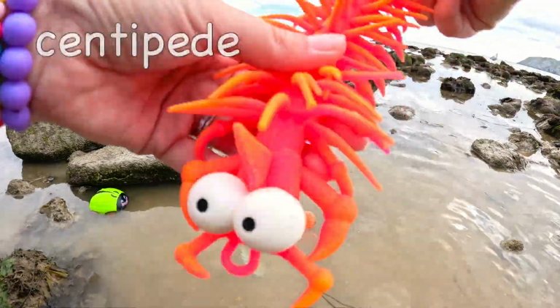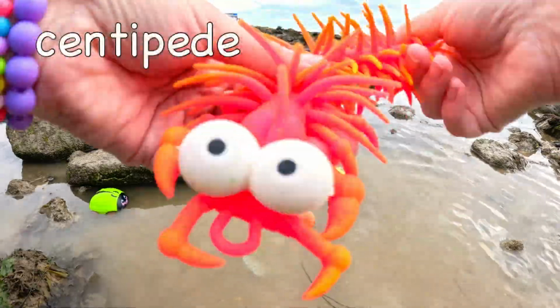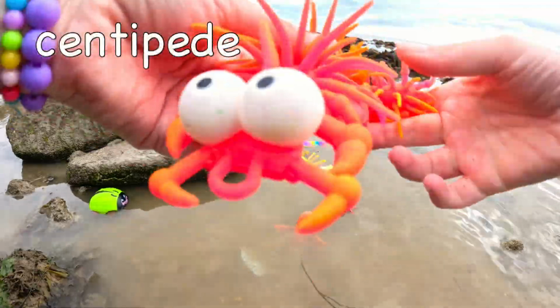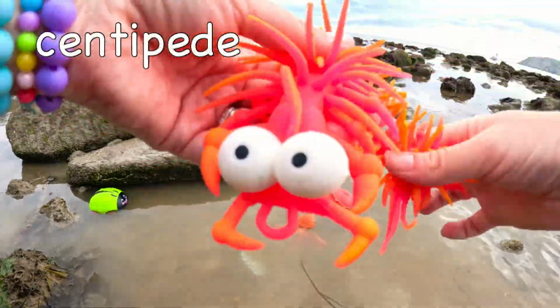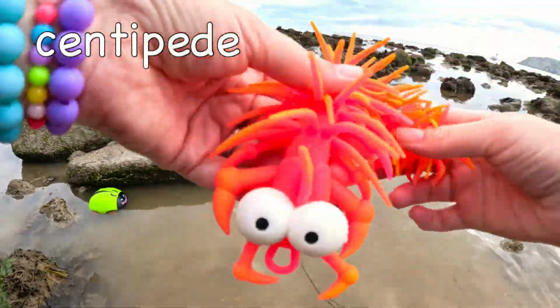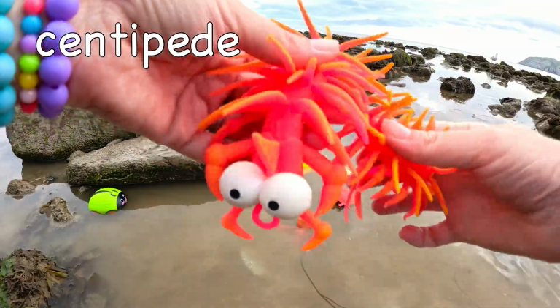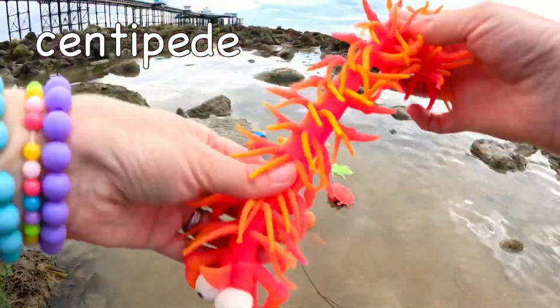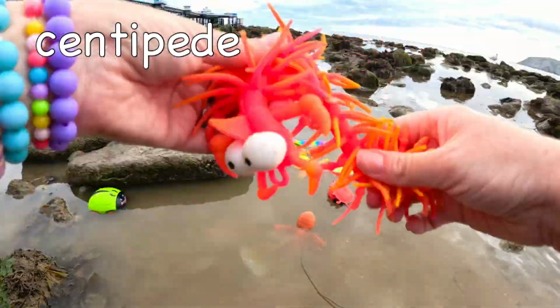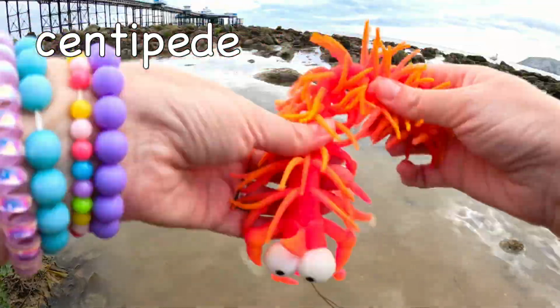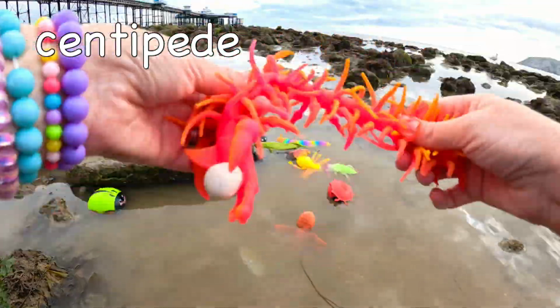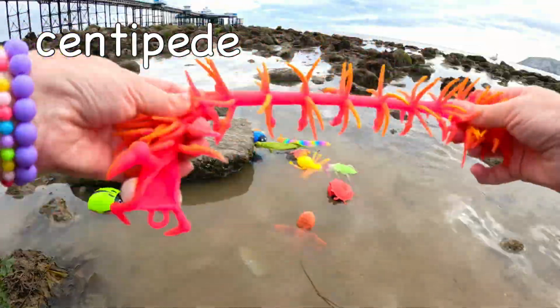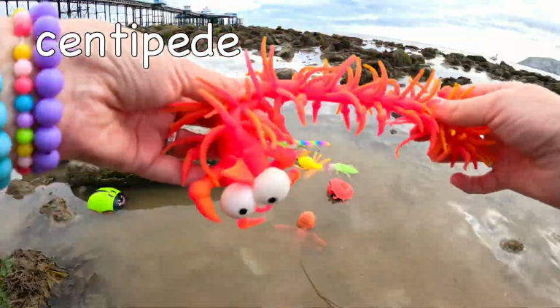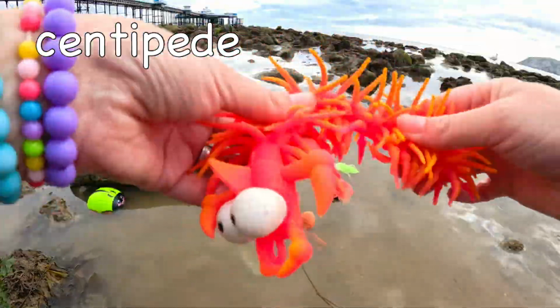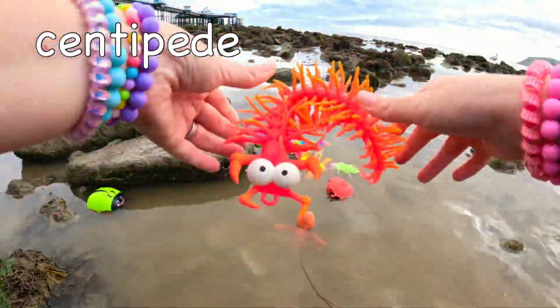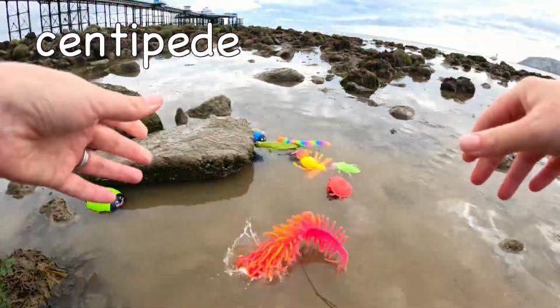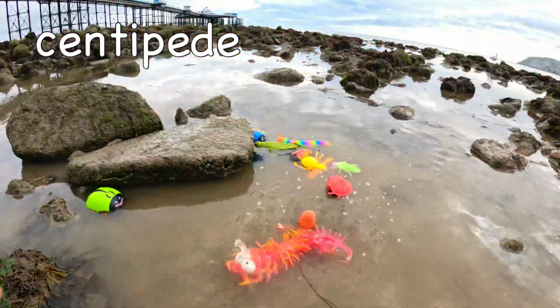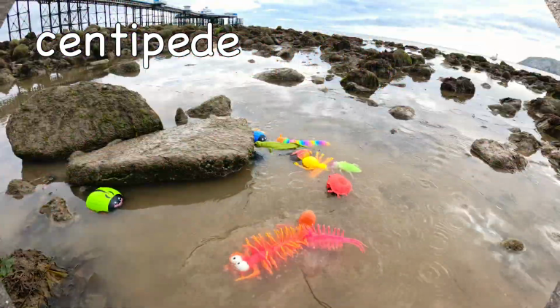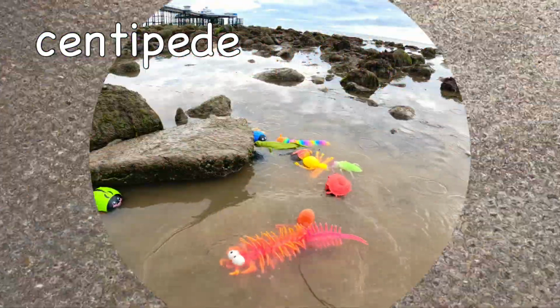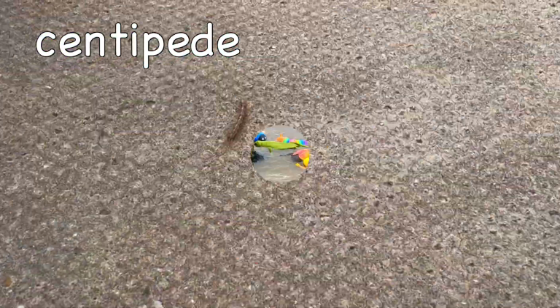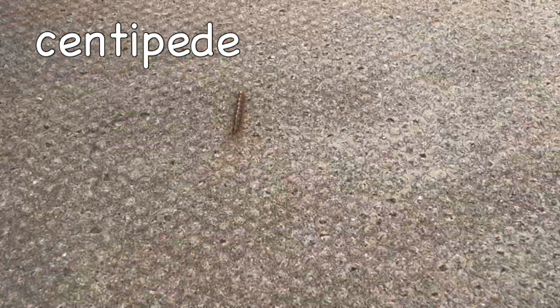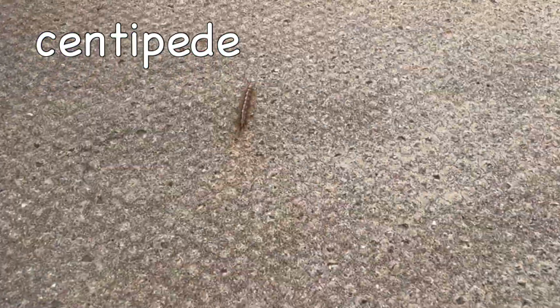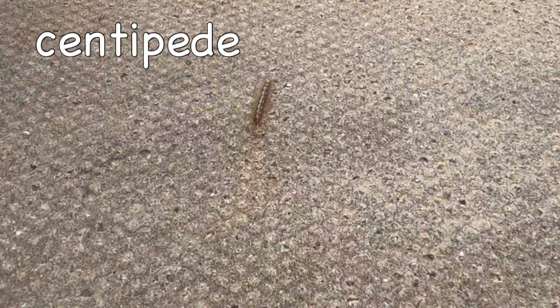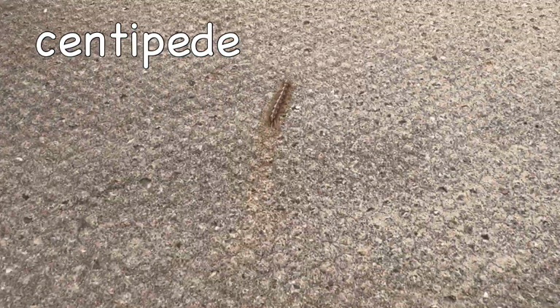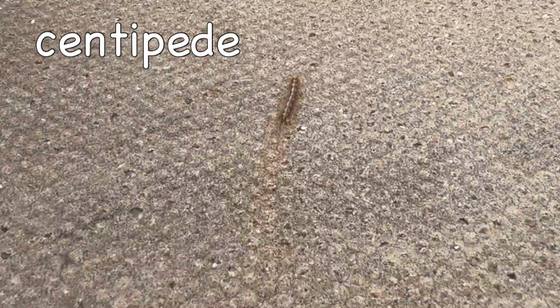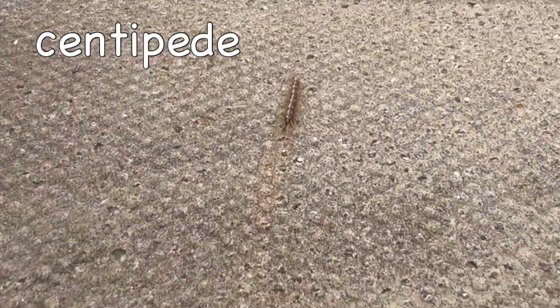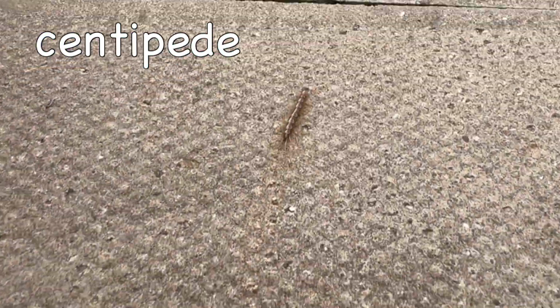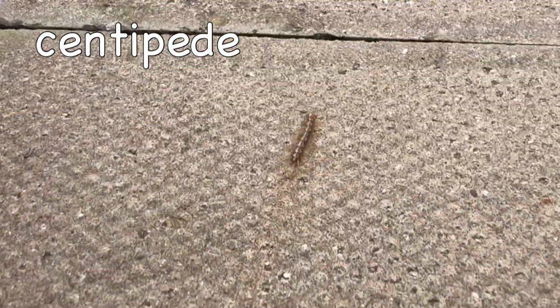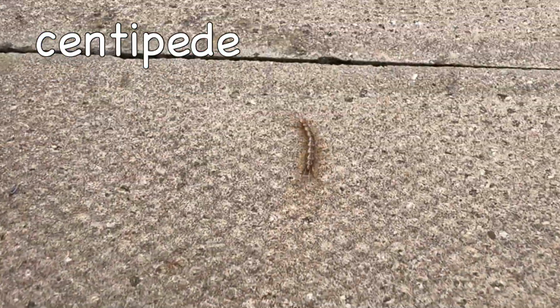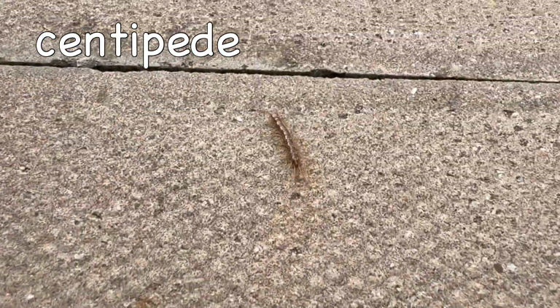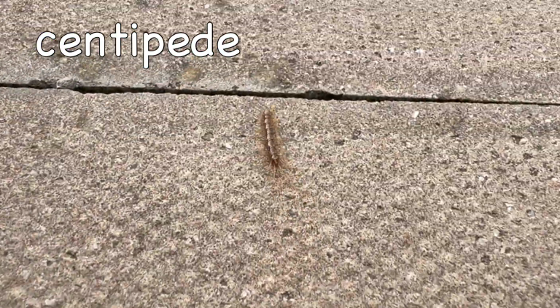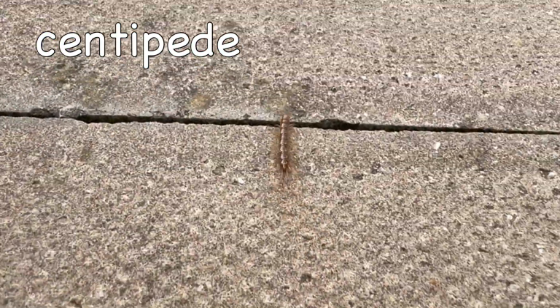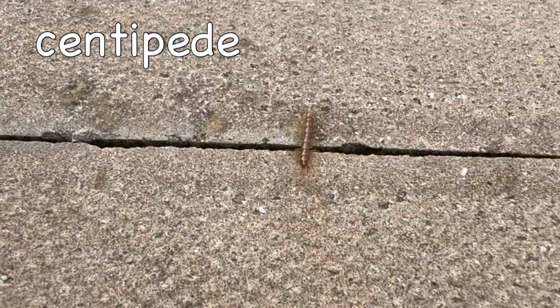Centipede! Centipedes can have anywhere from 15 to 177 pairs of legs!